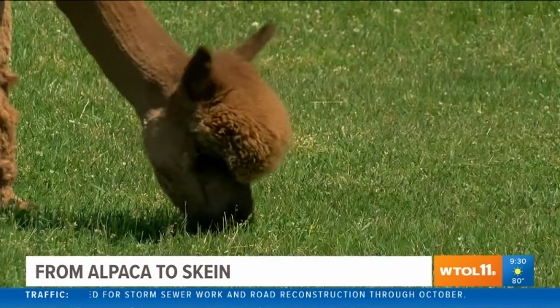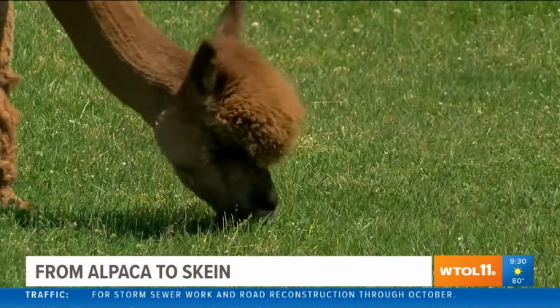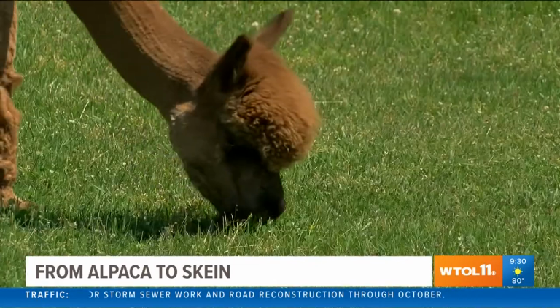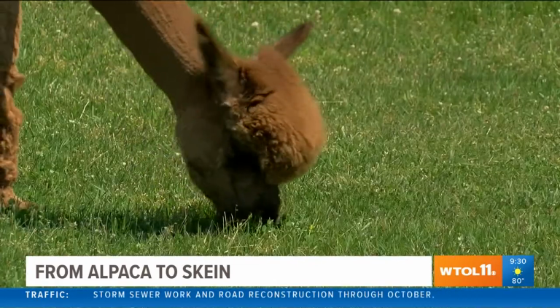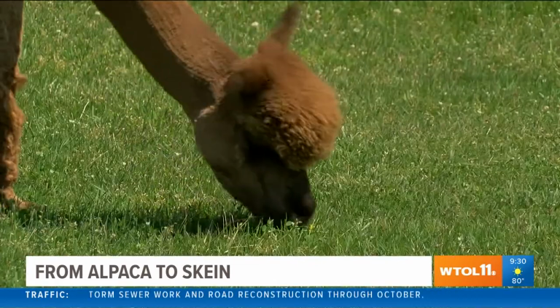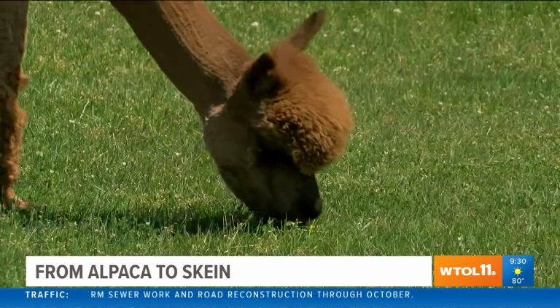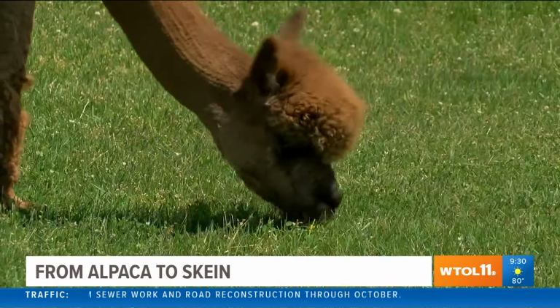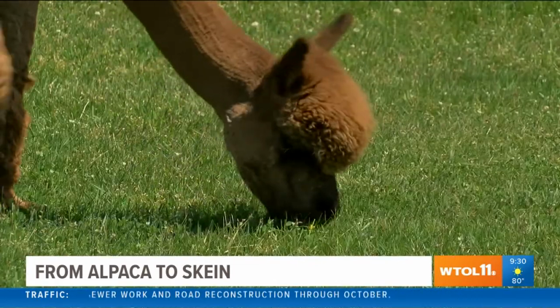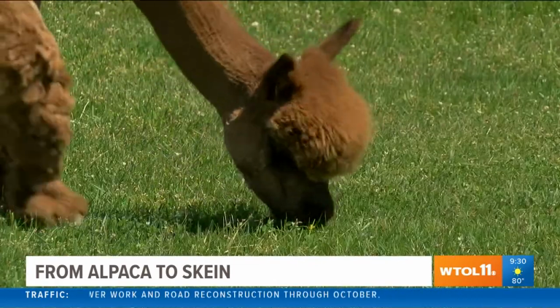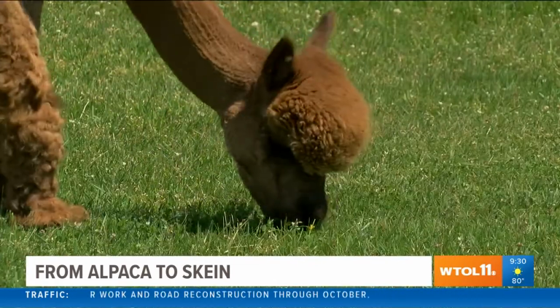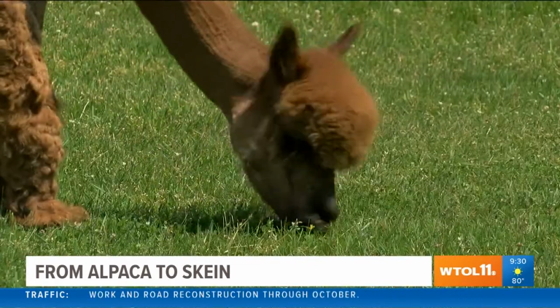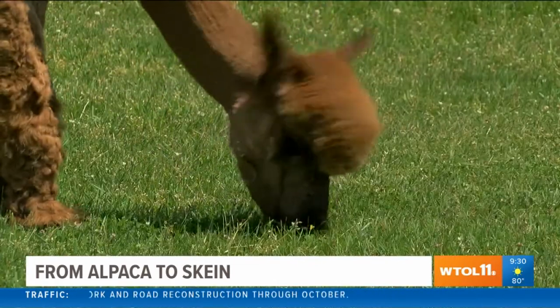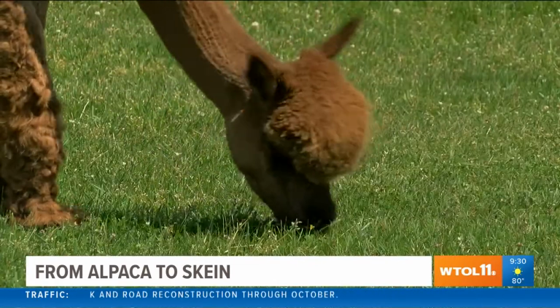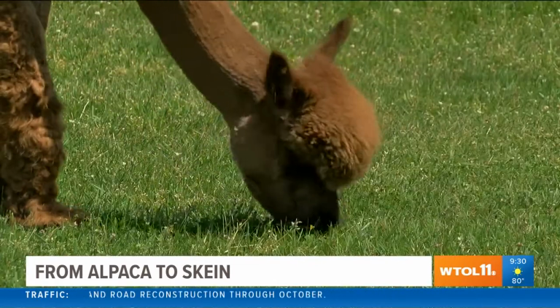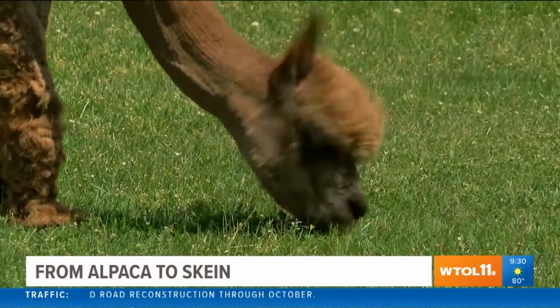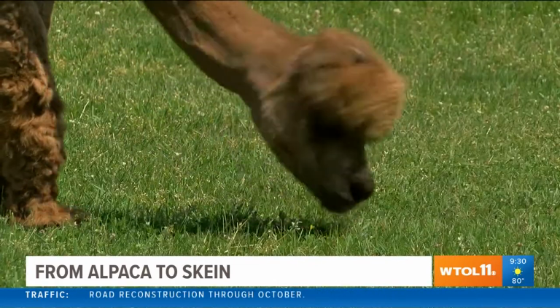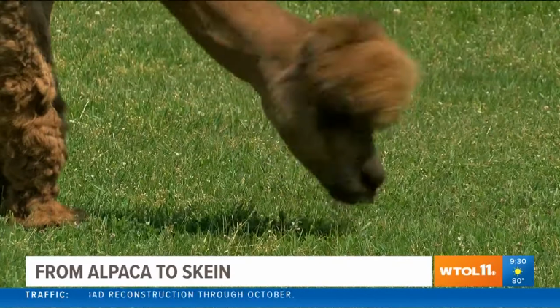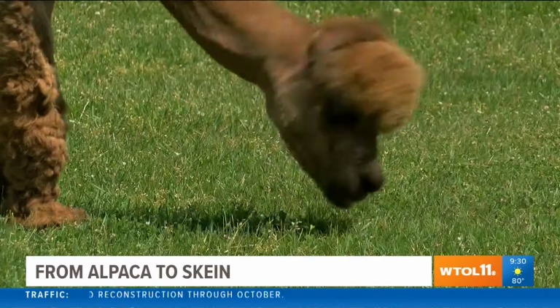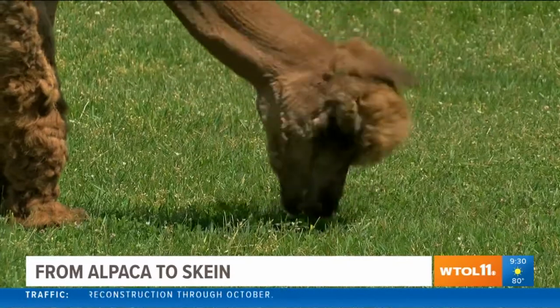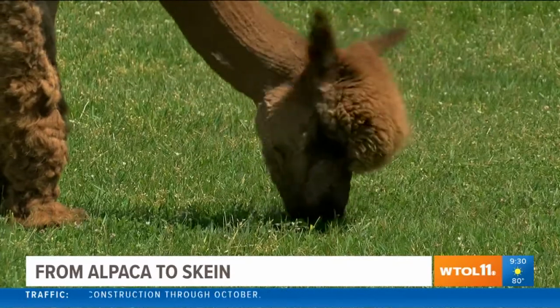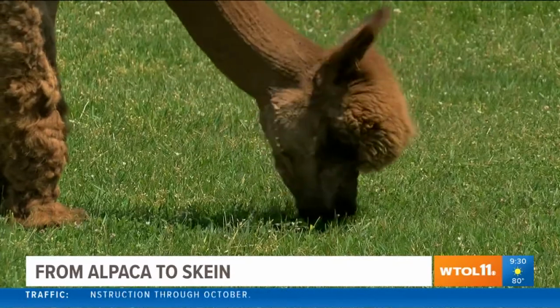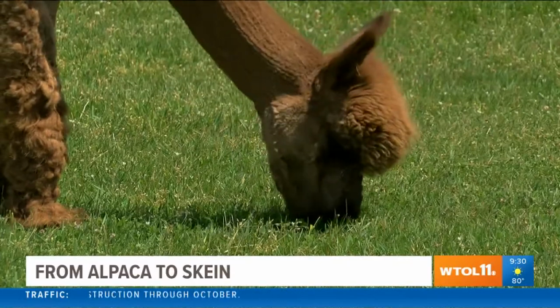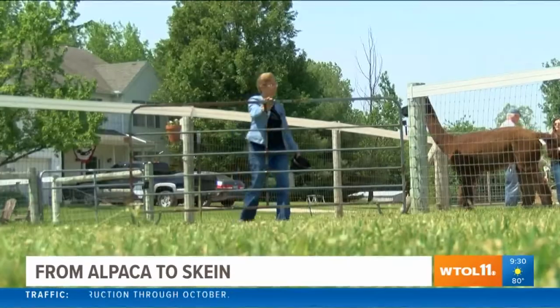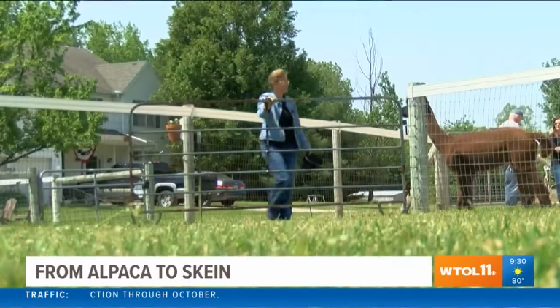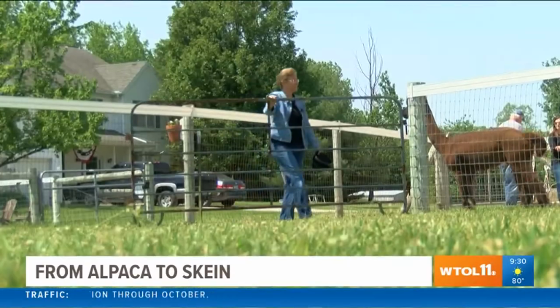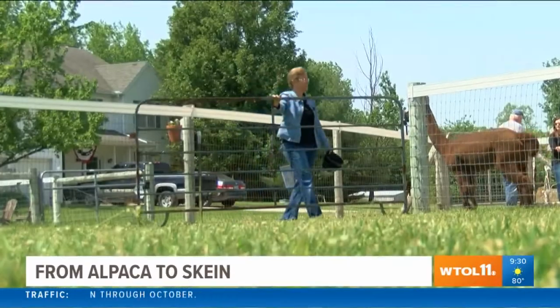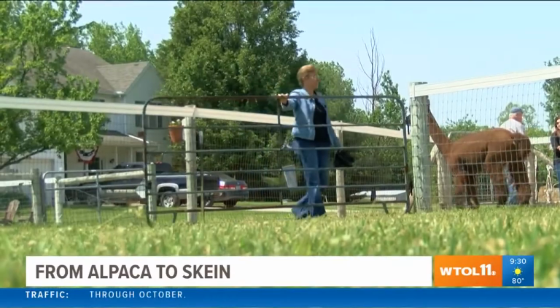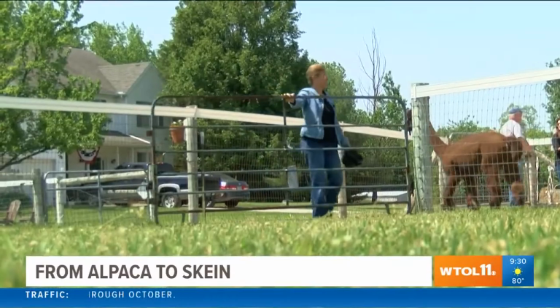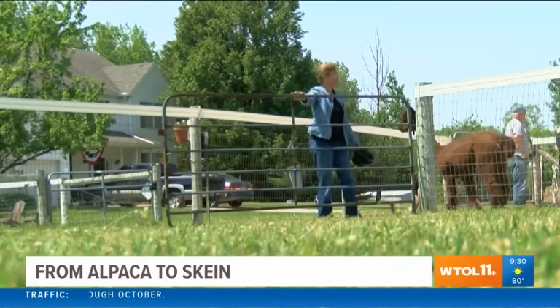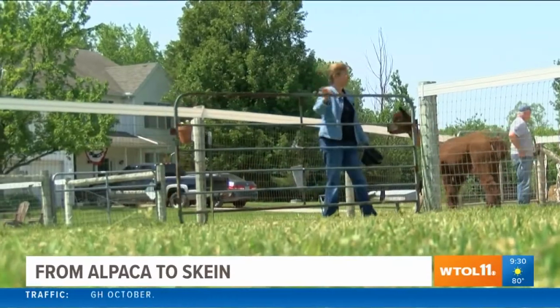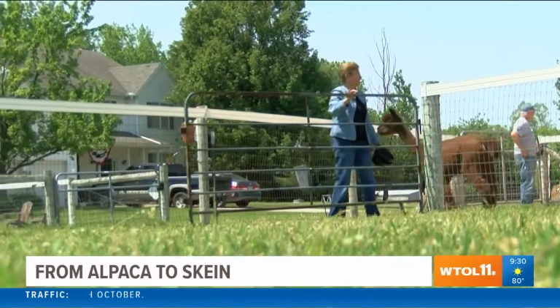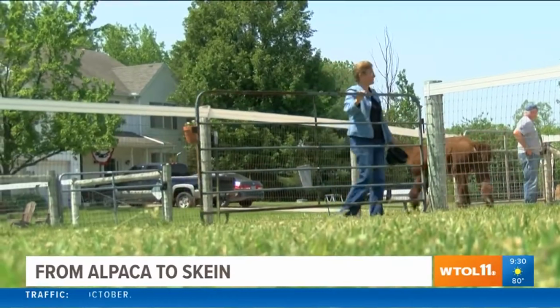And if you don't knit yet, you can hang out in the pasture with the animals. Sunny Mead offers alpaca goat yoga.